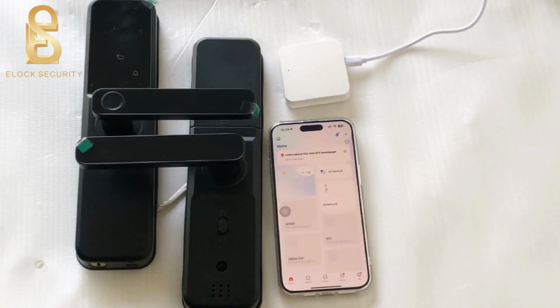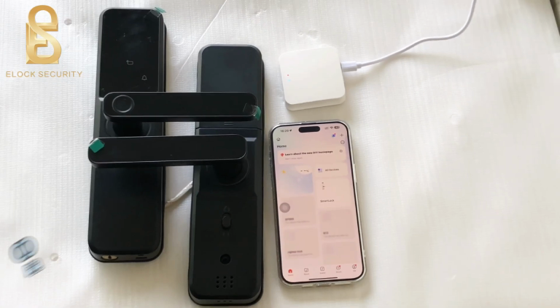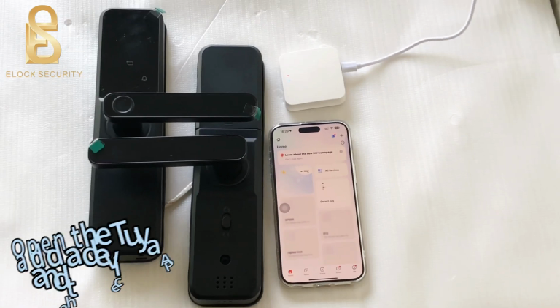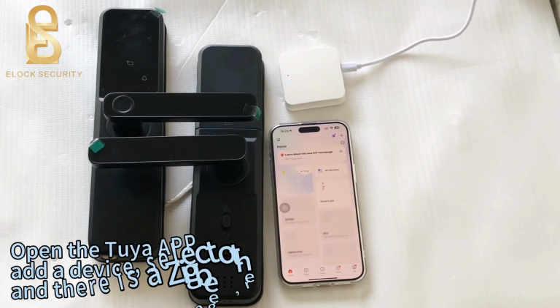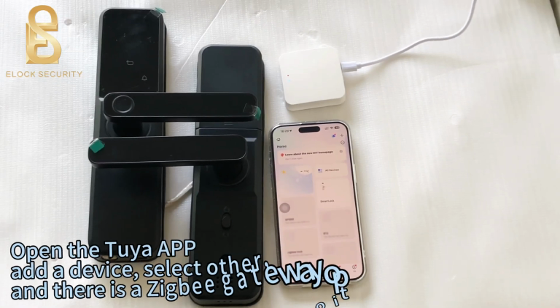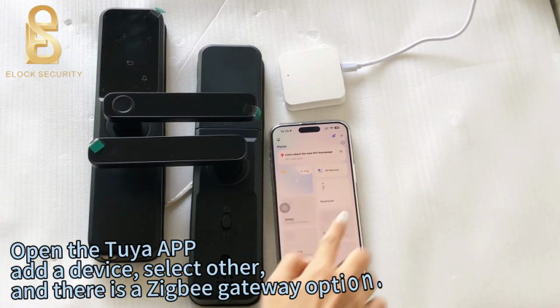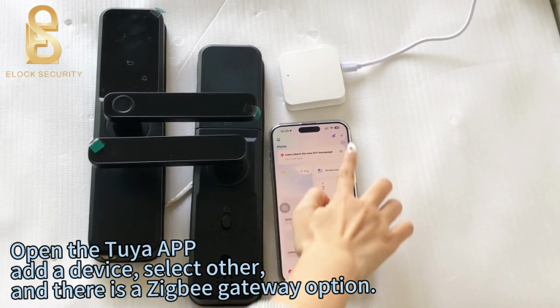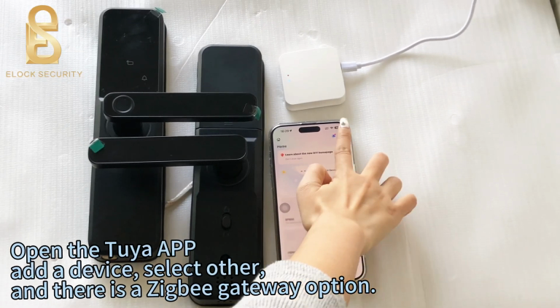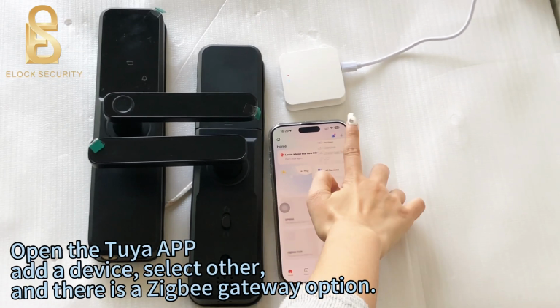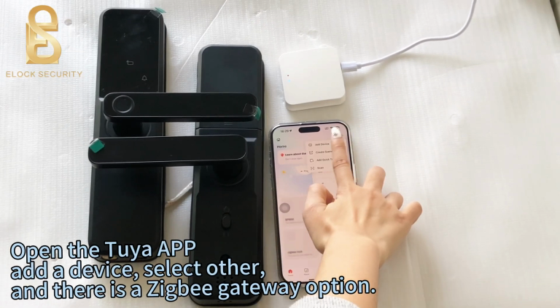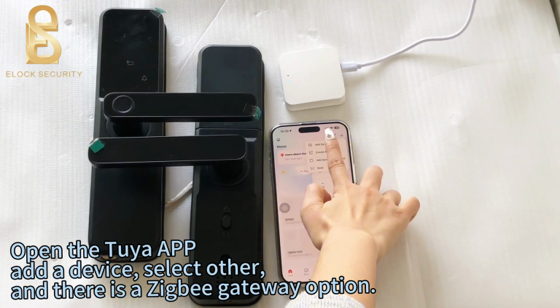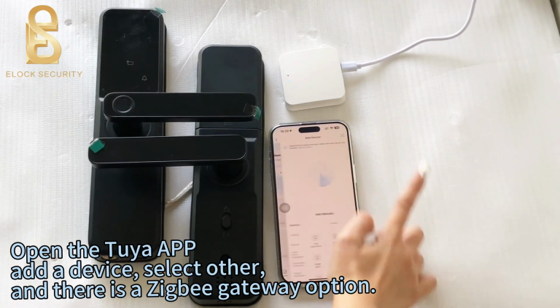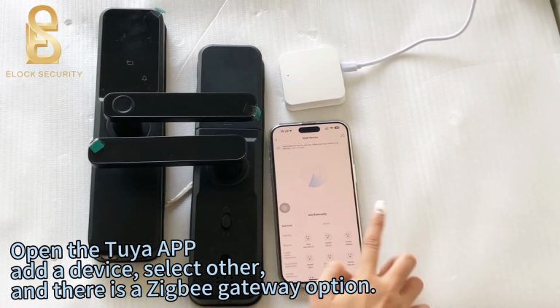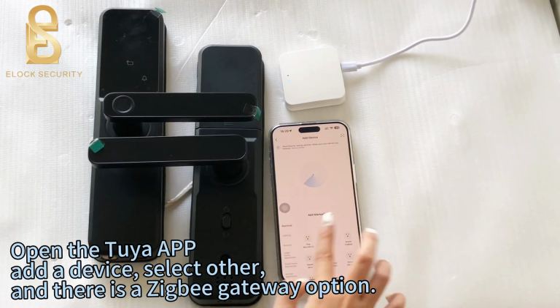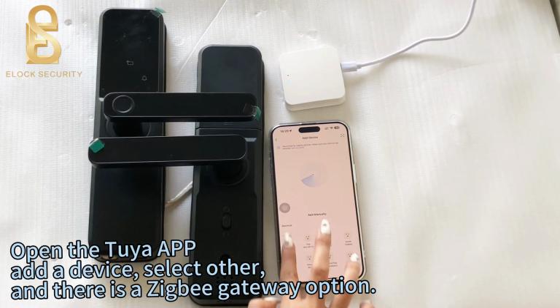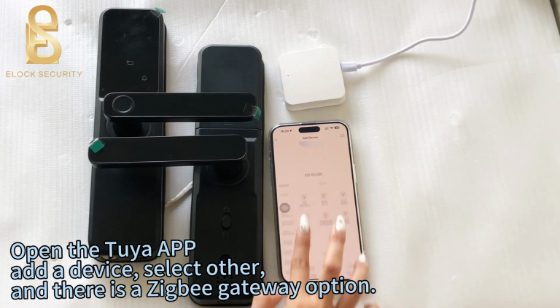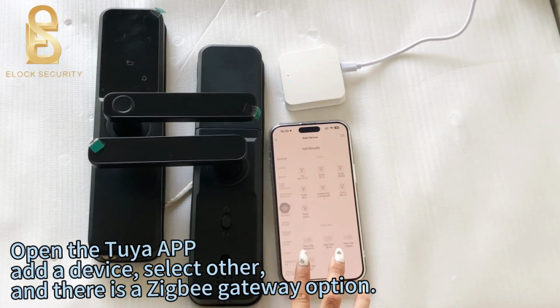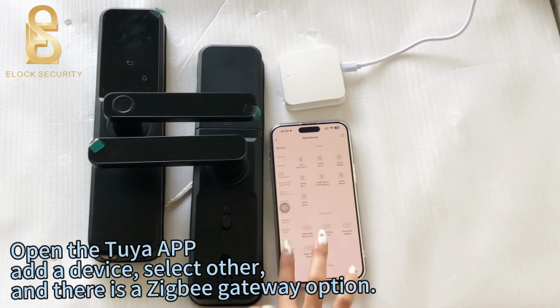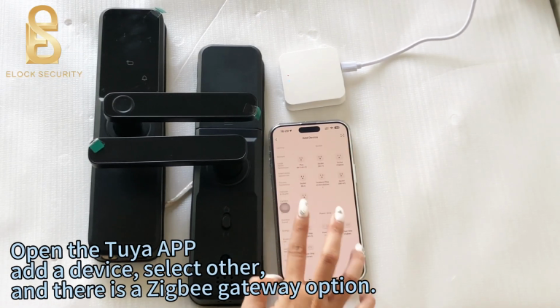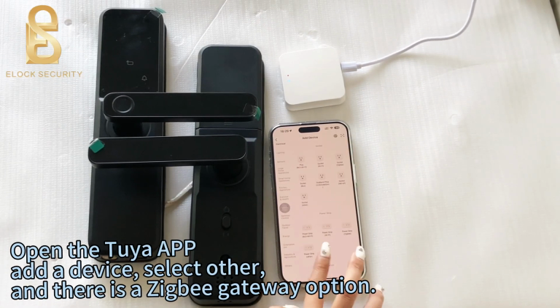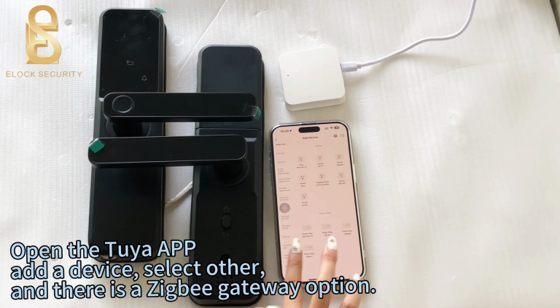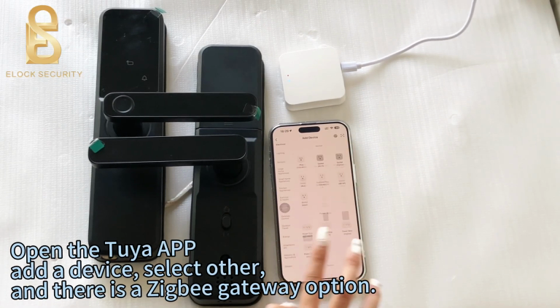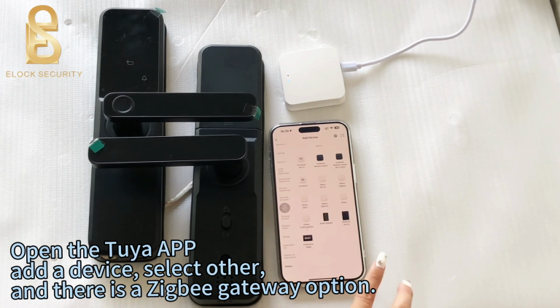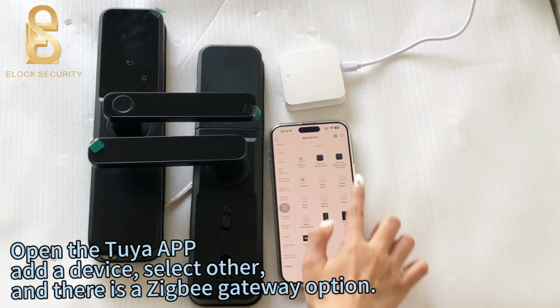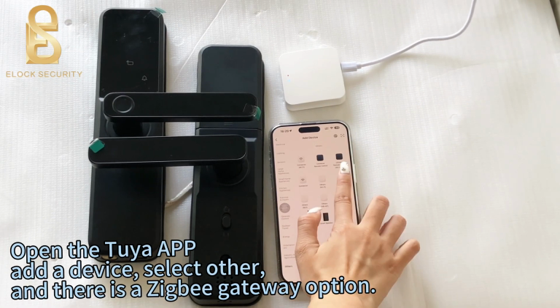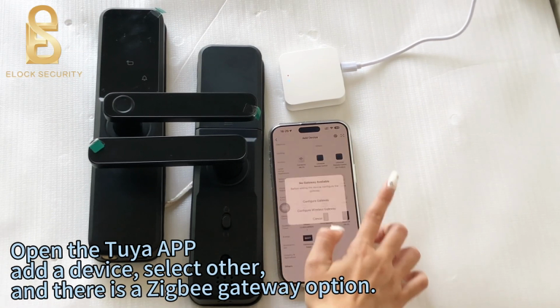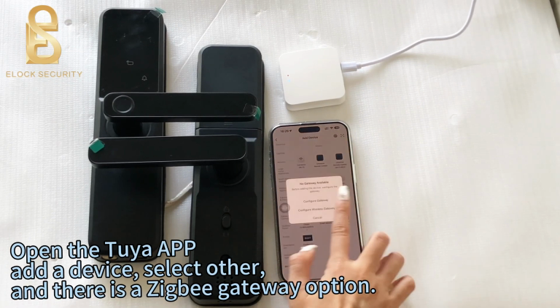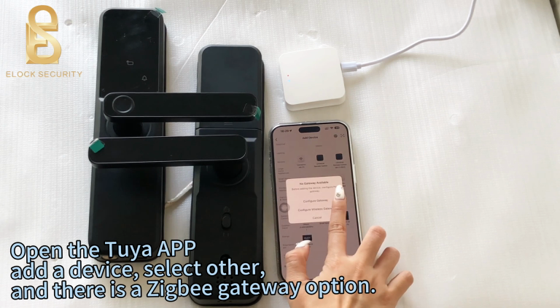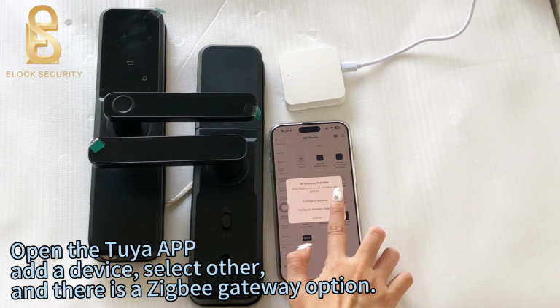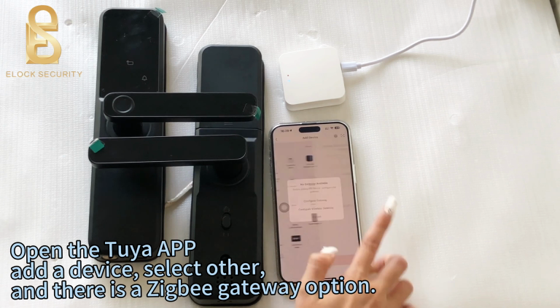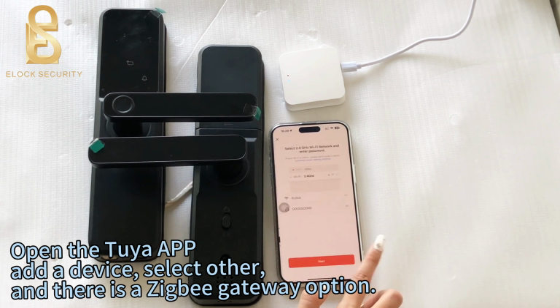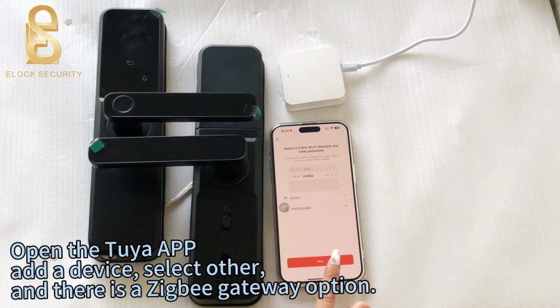Open the Tuya app, add a device, select other, and there is a ZigBee gateway option.